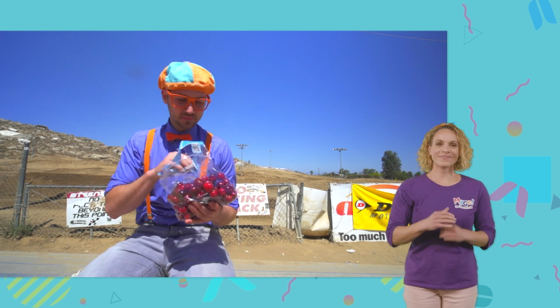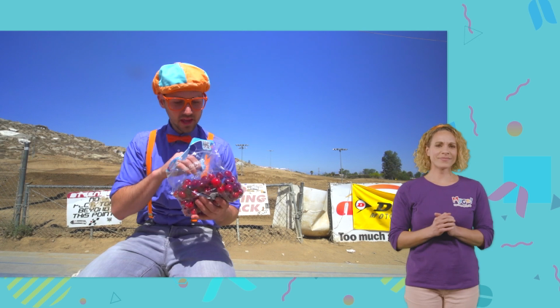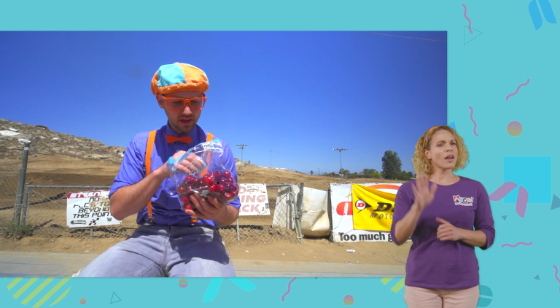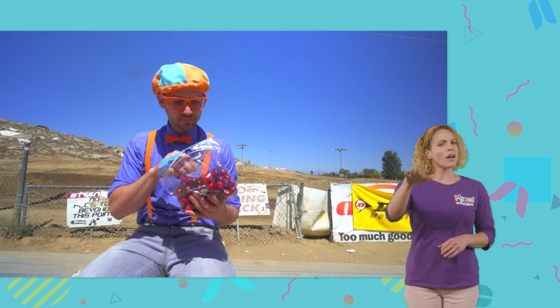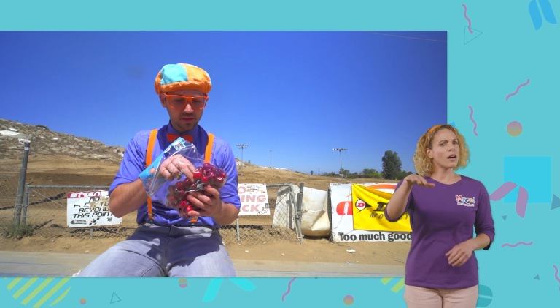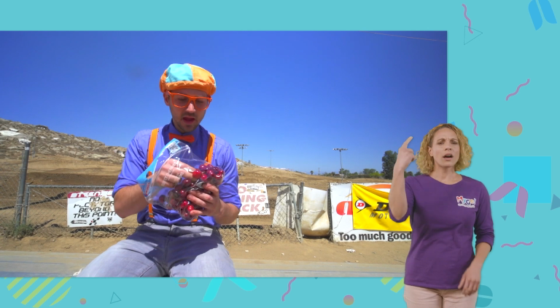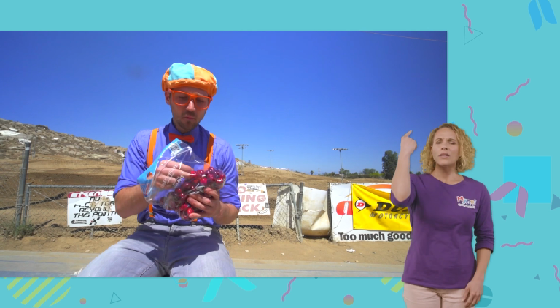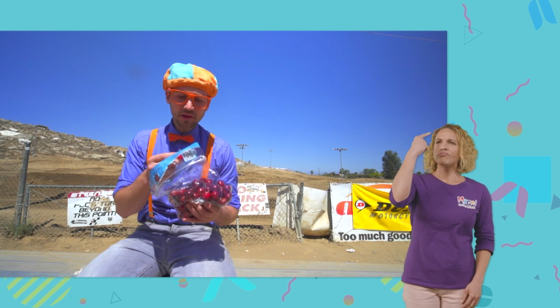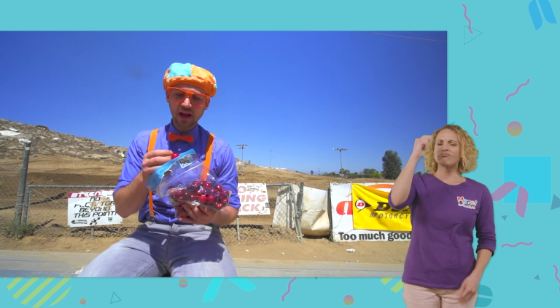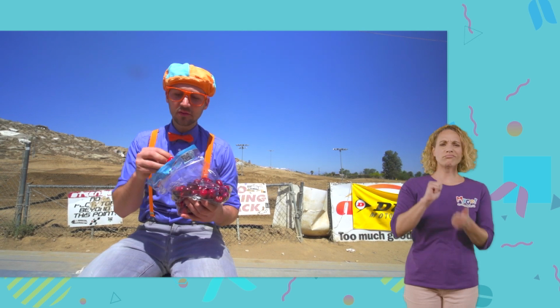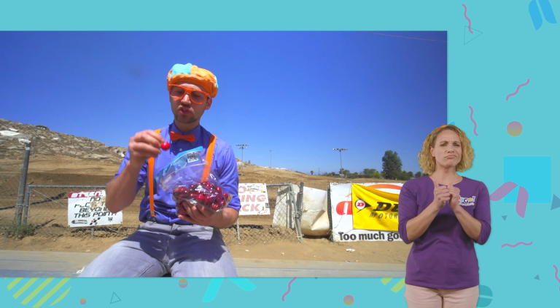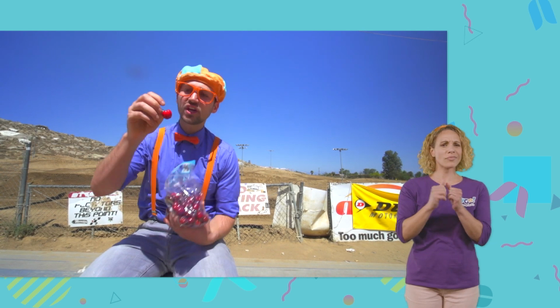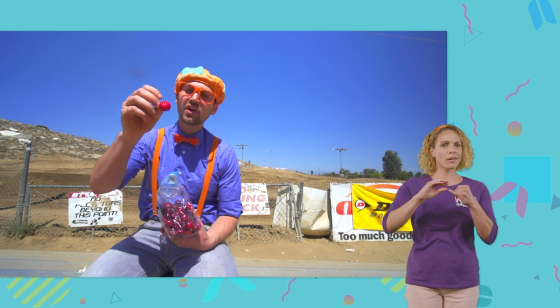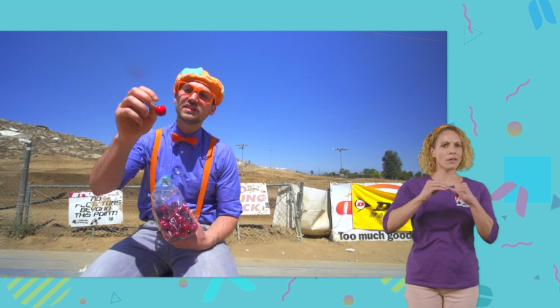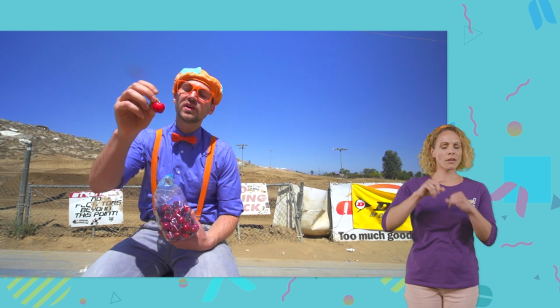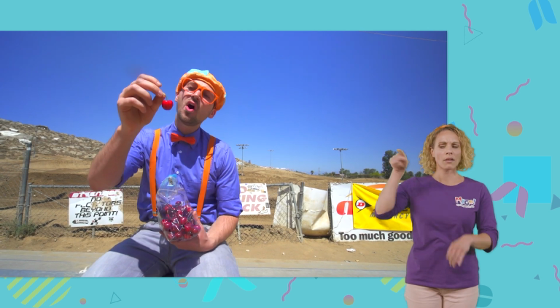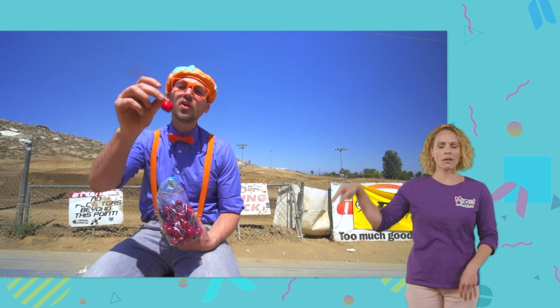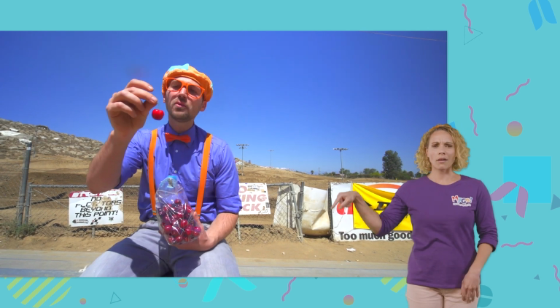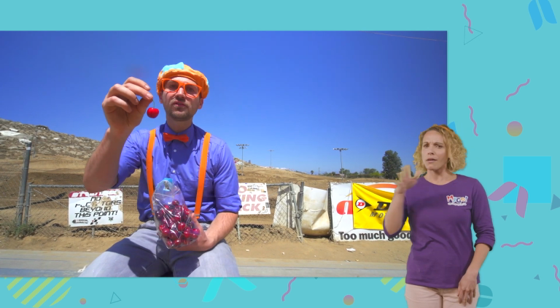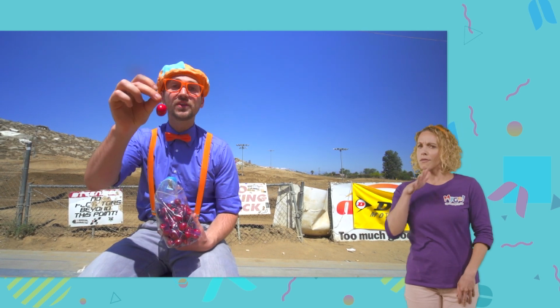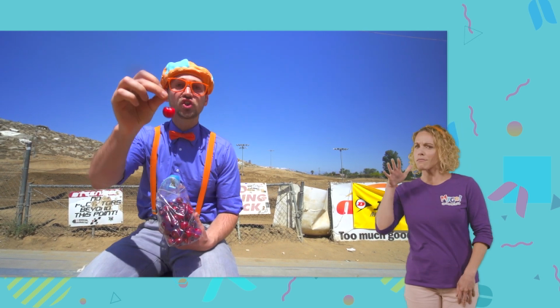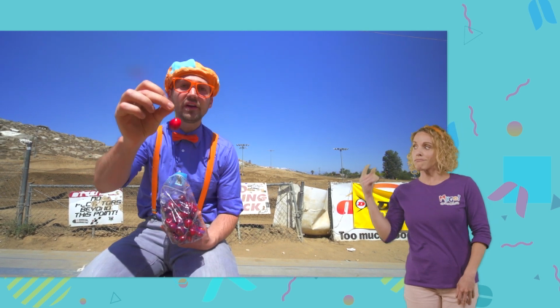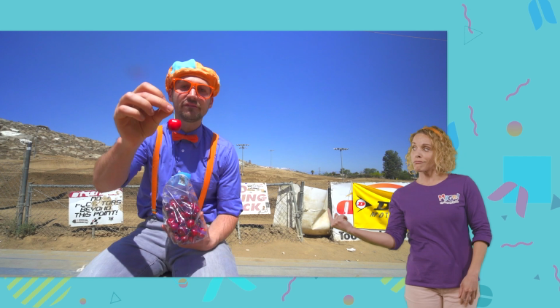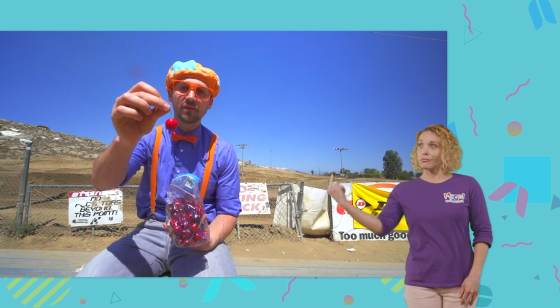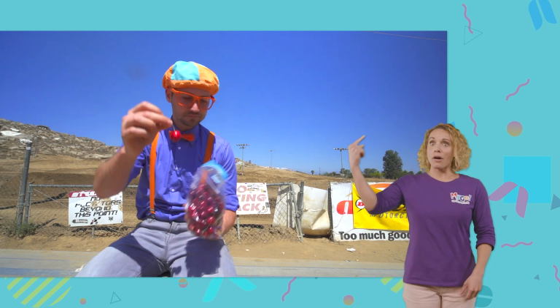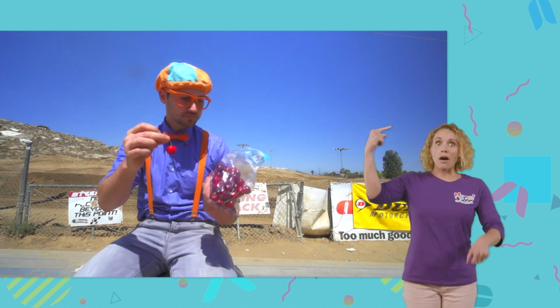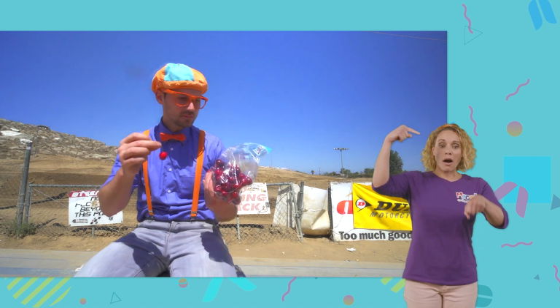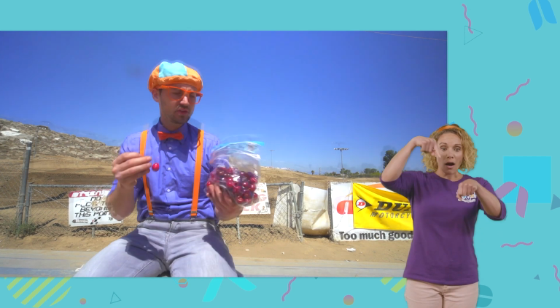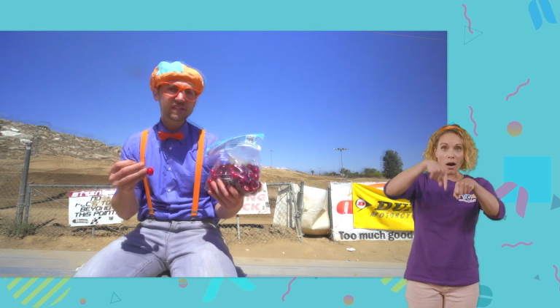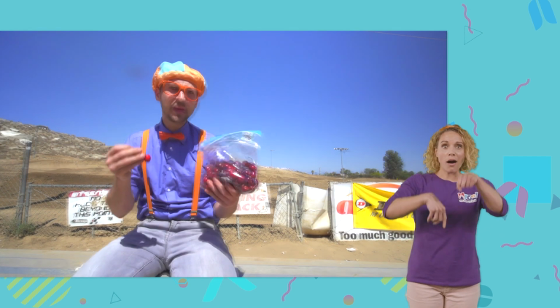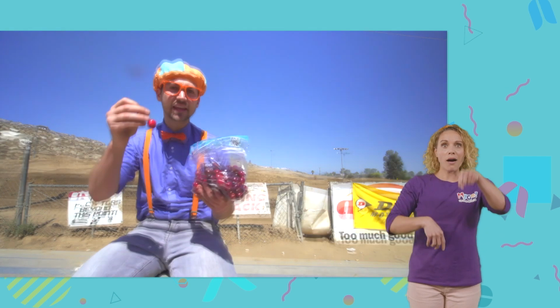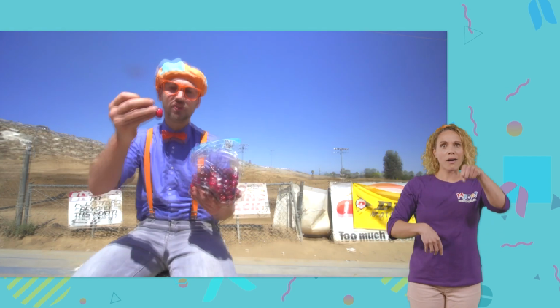Hey, I wonder how the cherries went all the way from the cherry farm to this package.